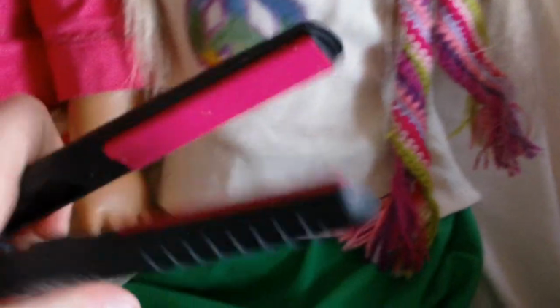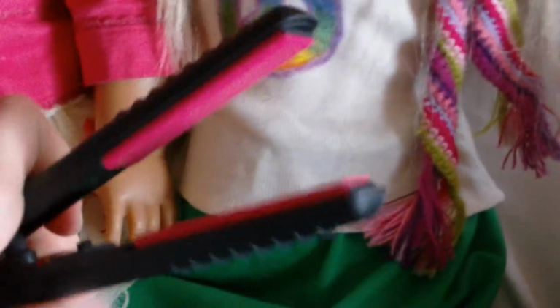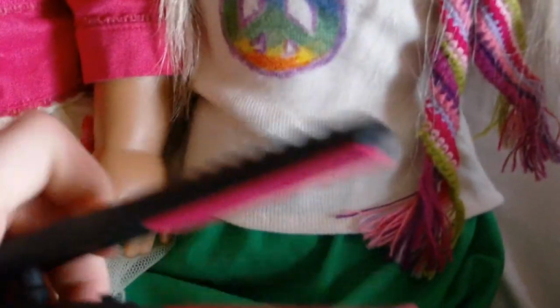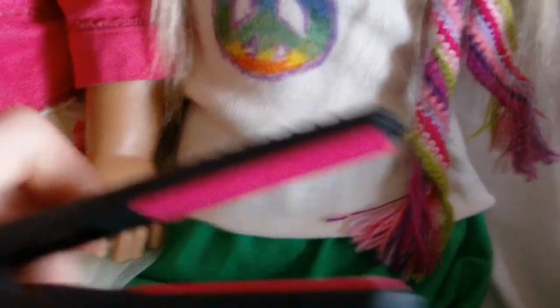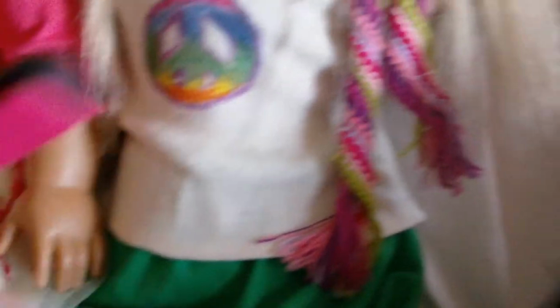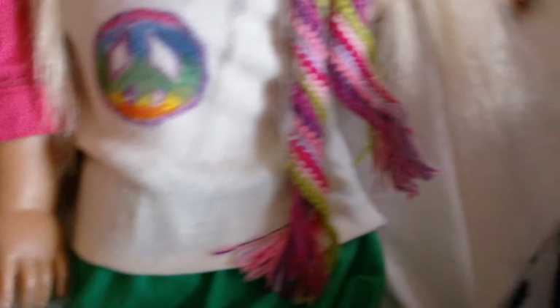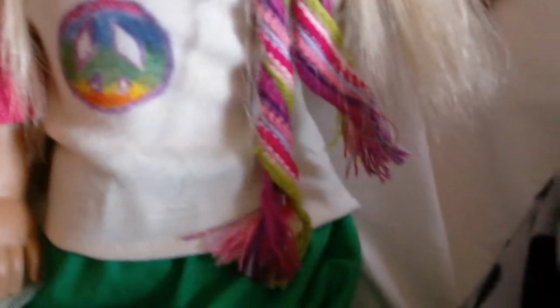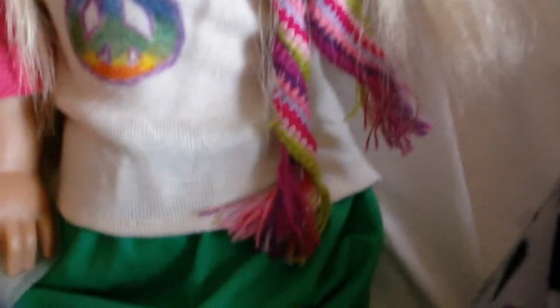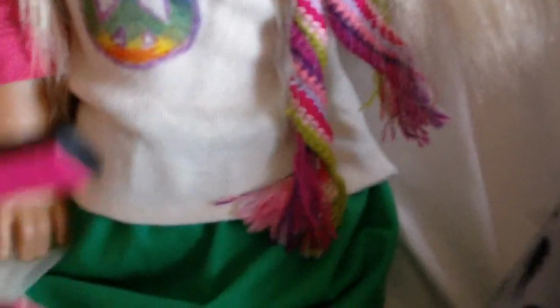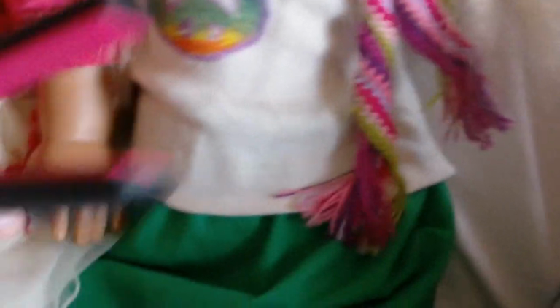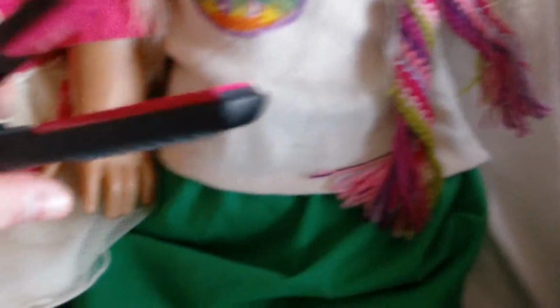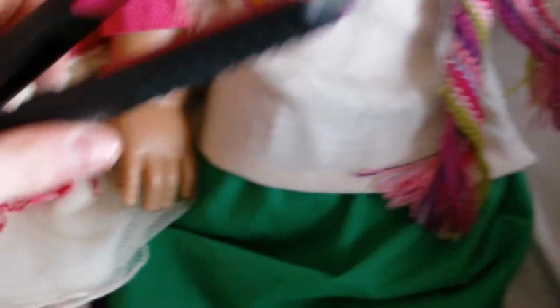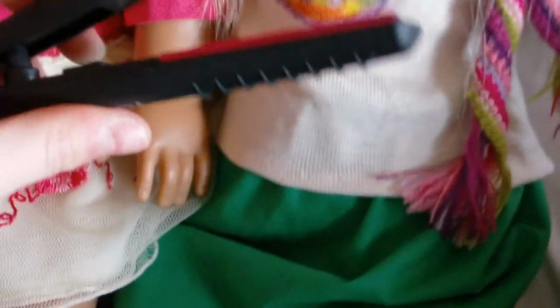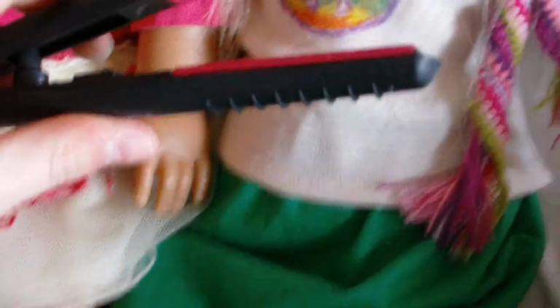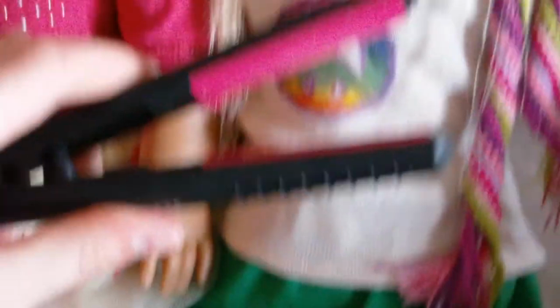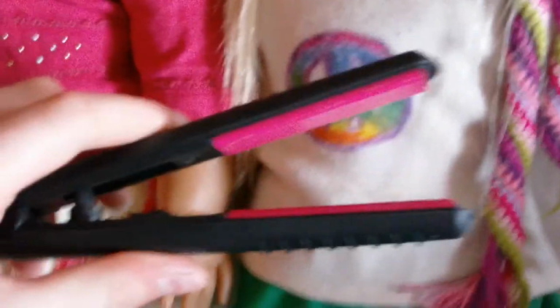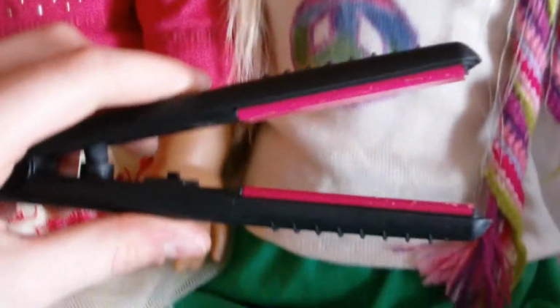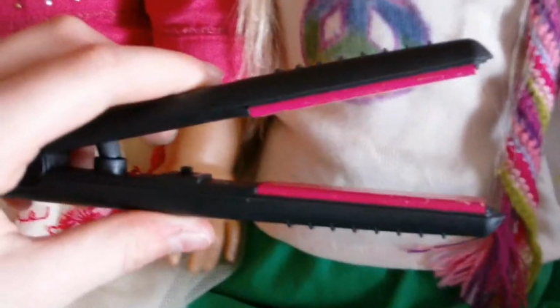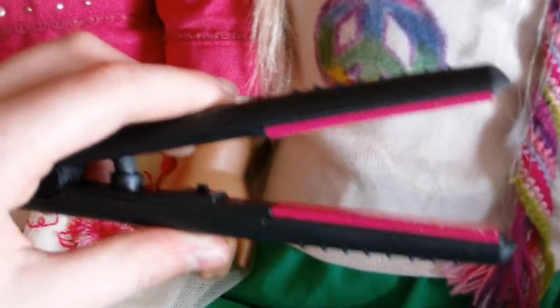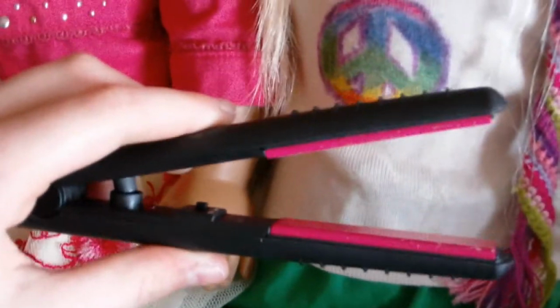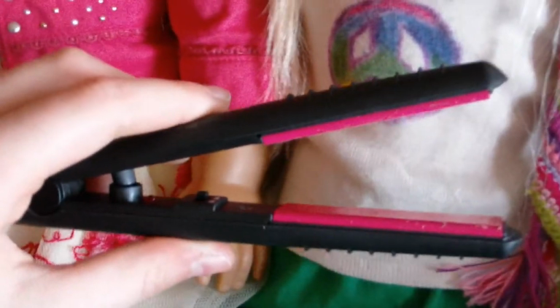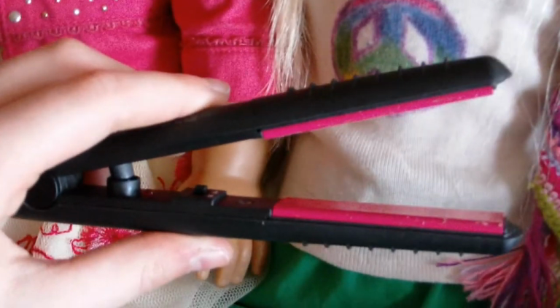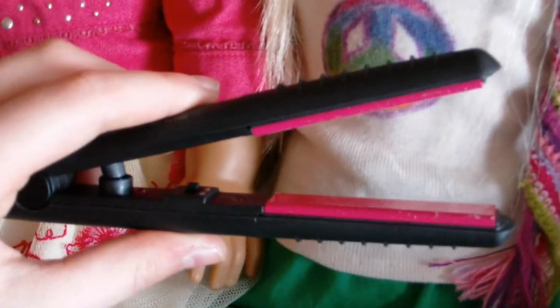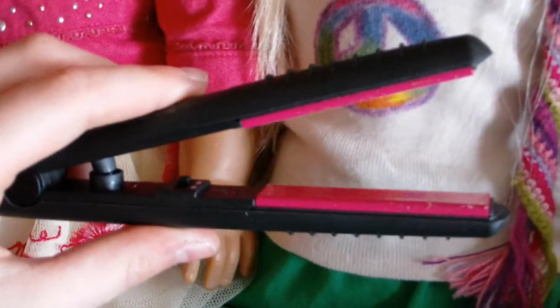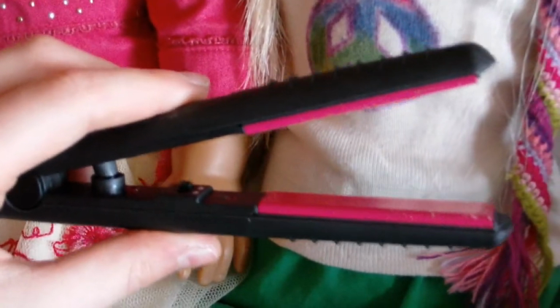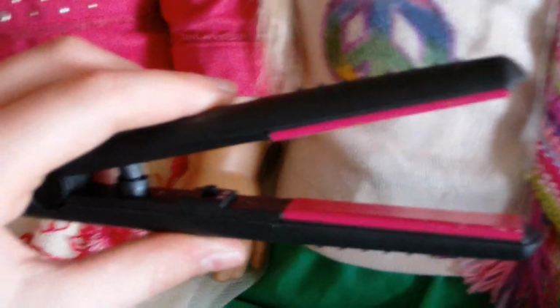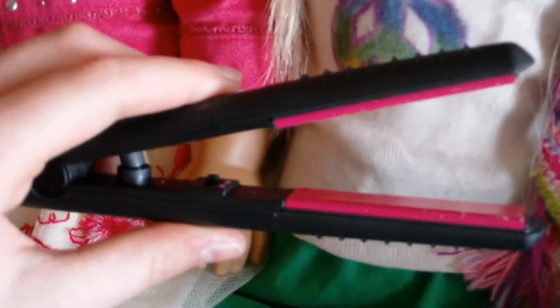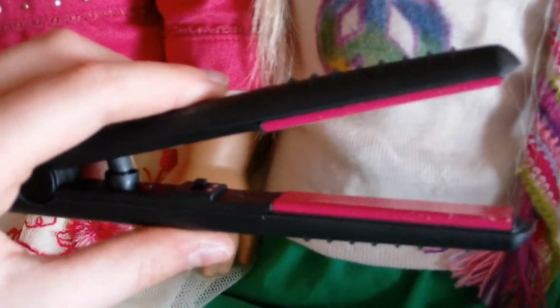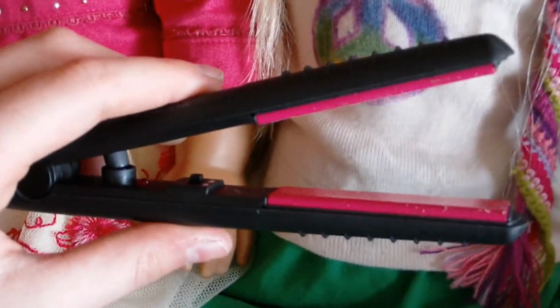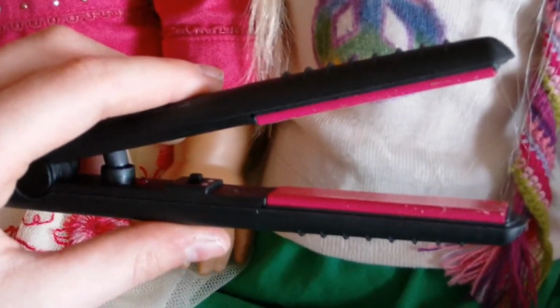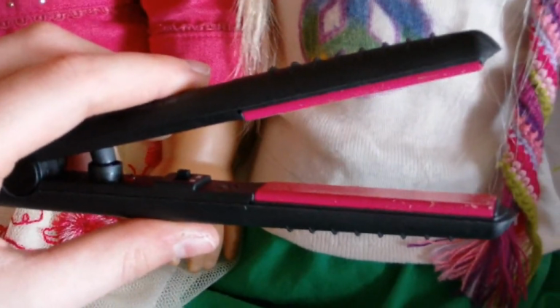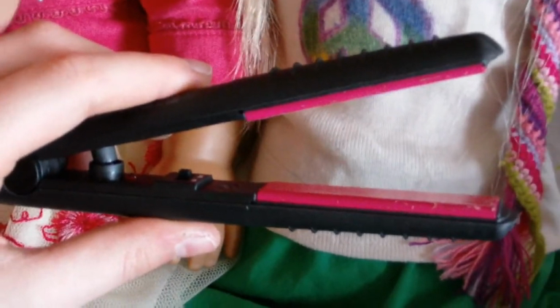So yeah, we'll show you the hair. Here's a before and after pick. So here we go.